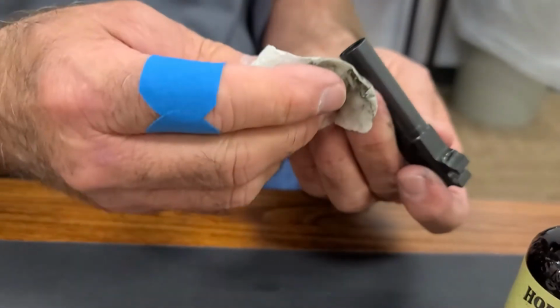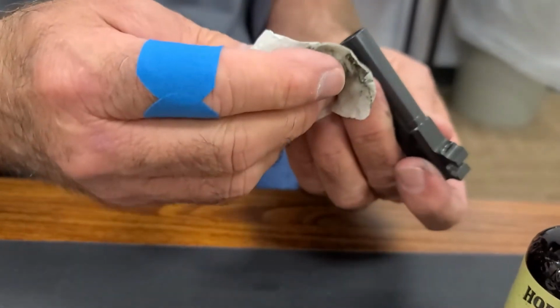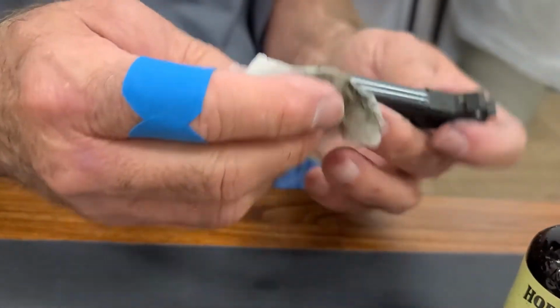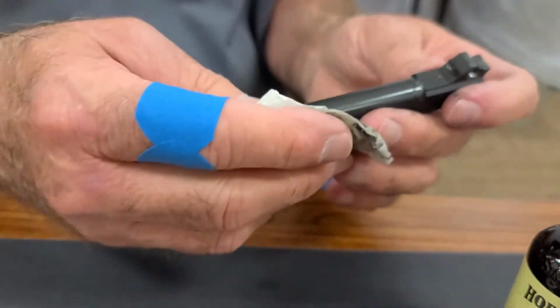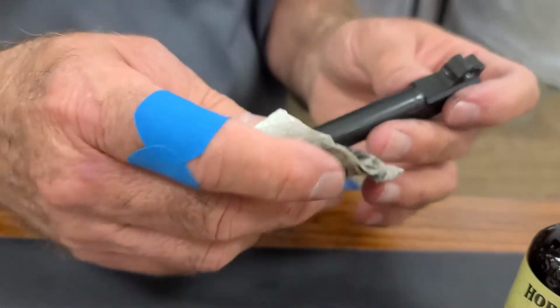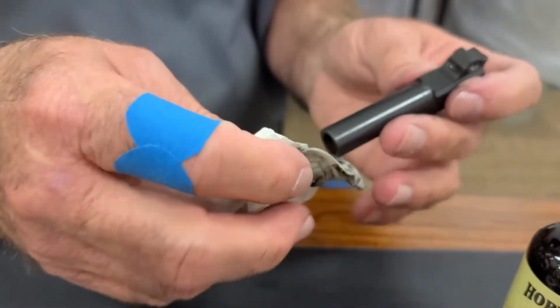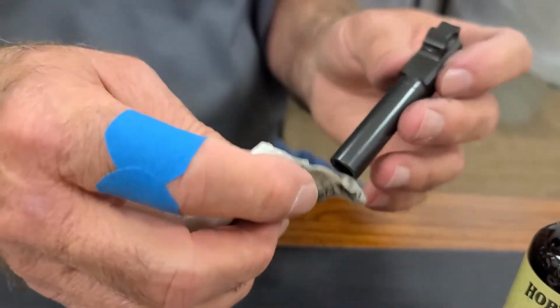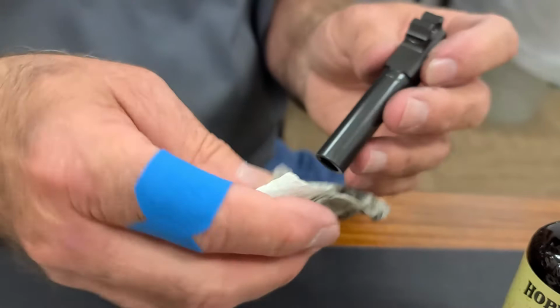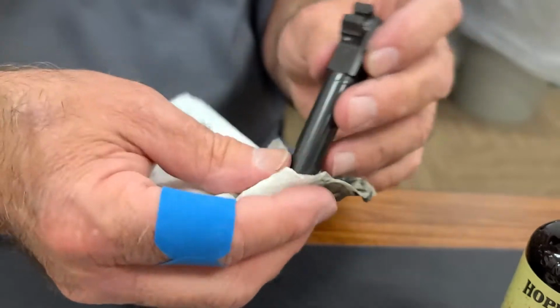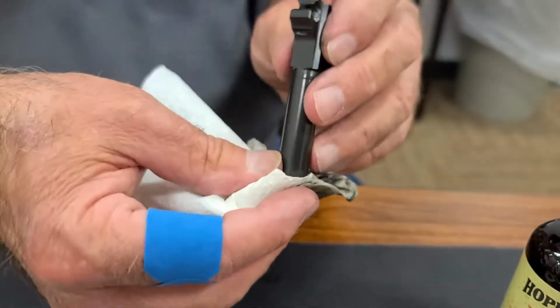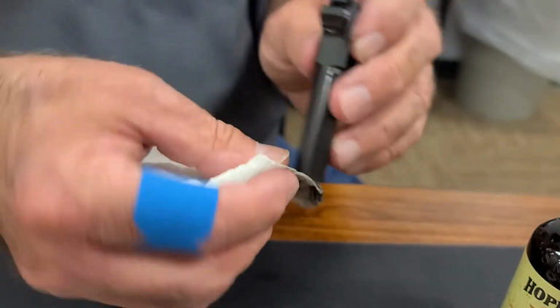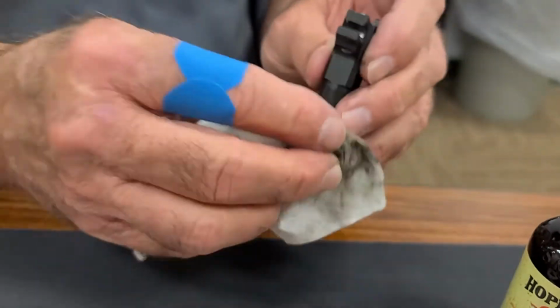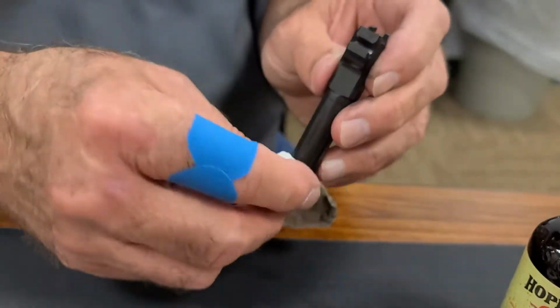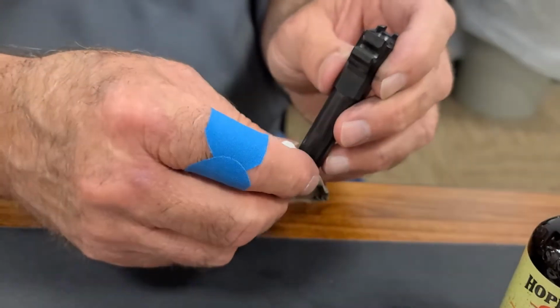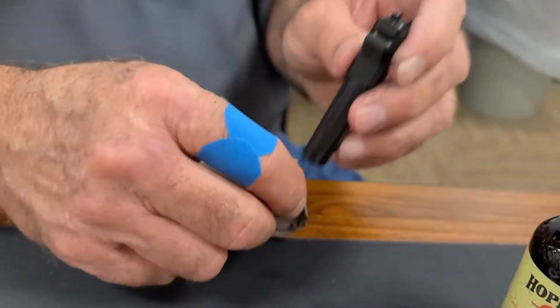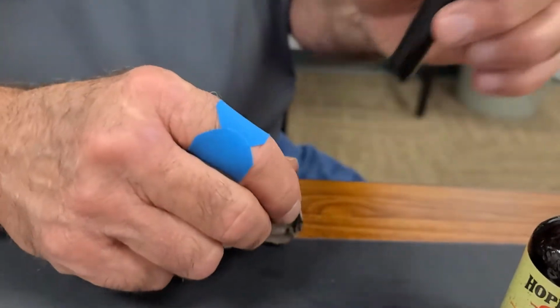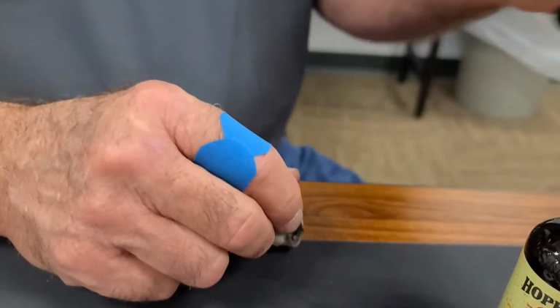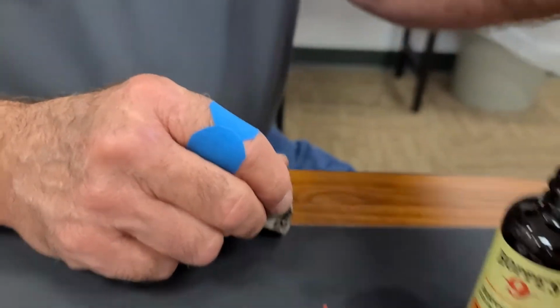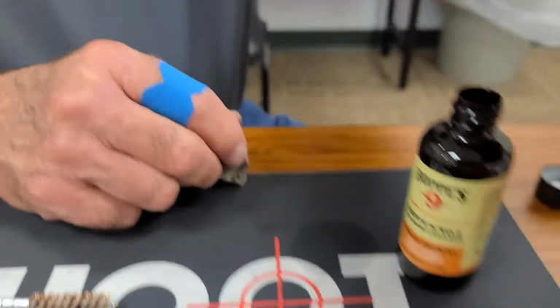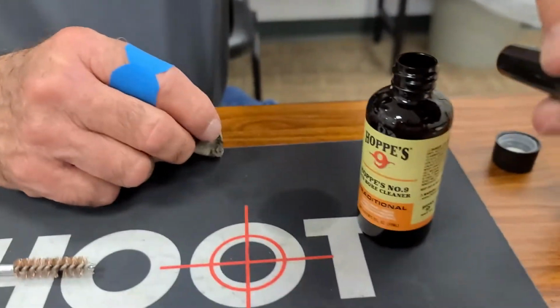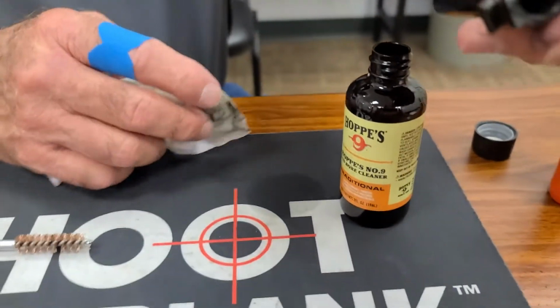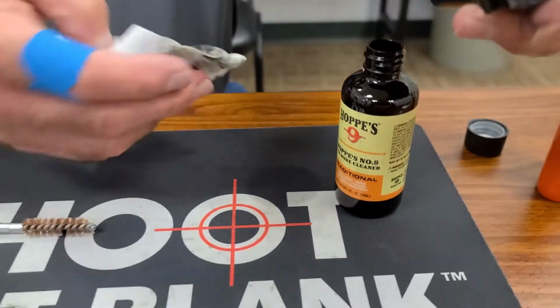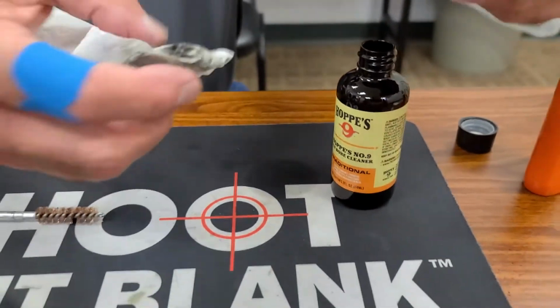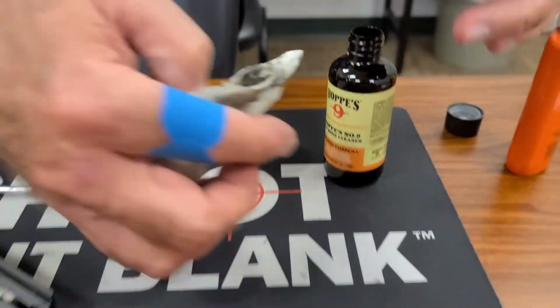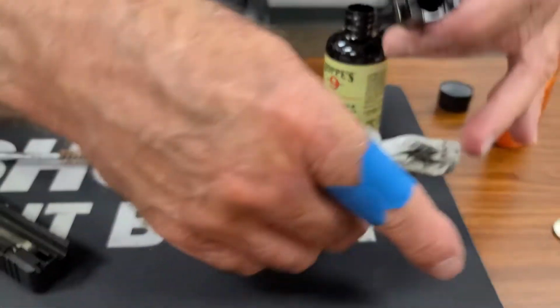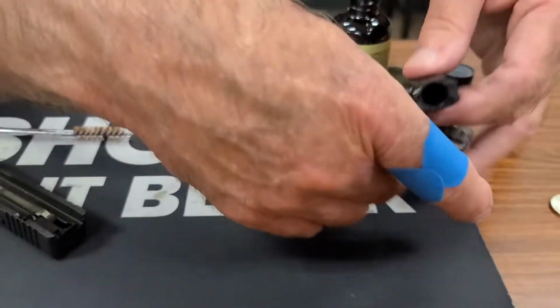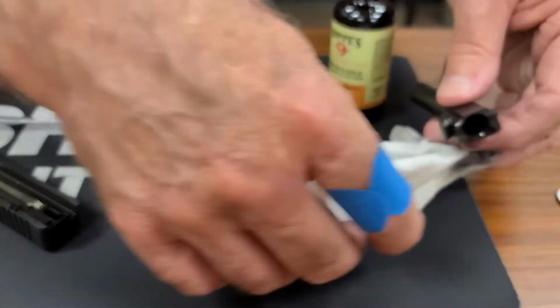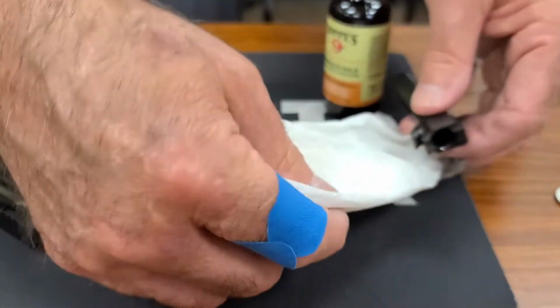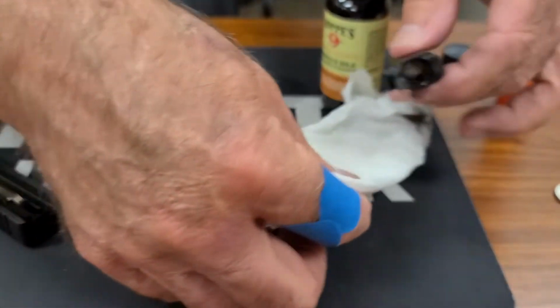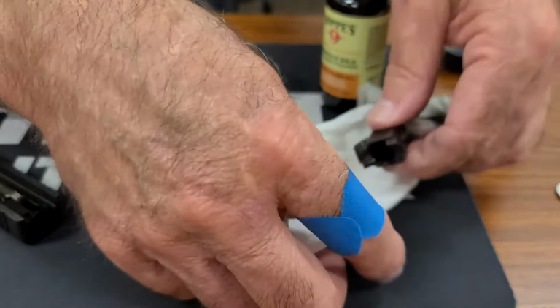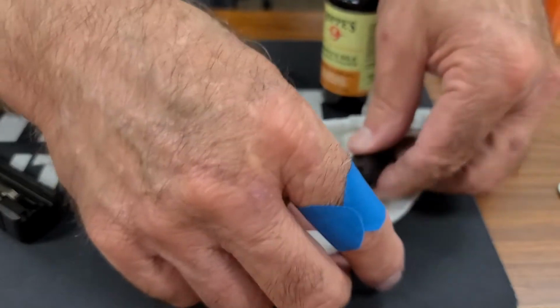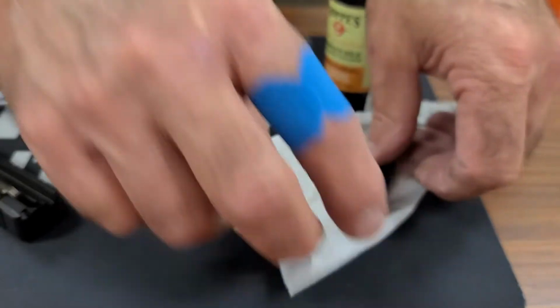It's not all clean yet, but it's getting clean. And I'm just going to temporarily set this aside.